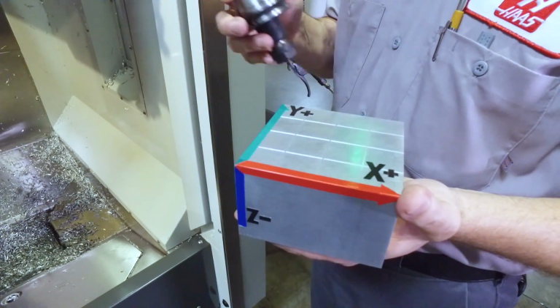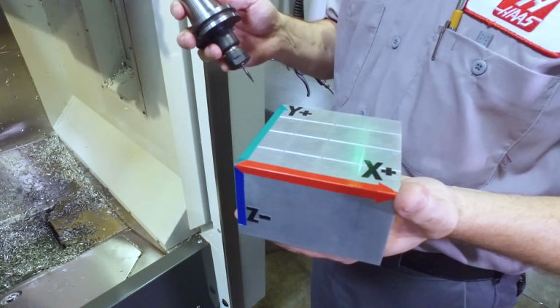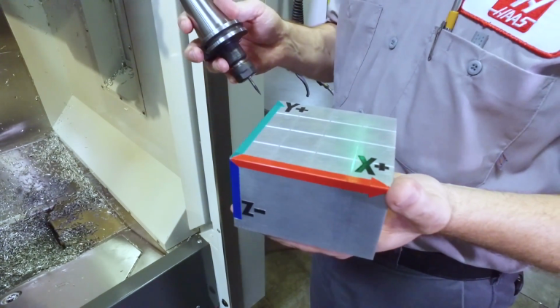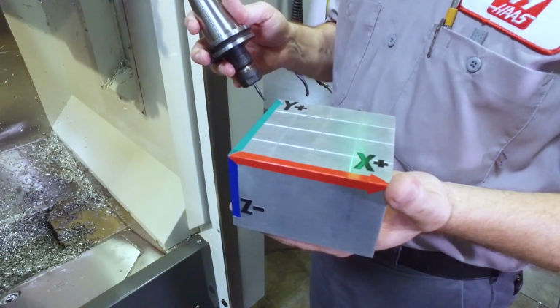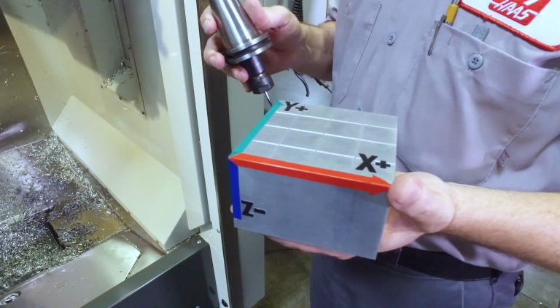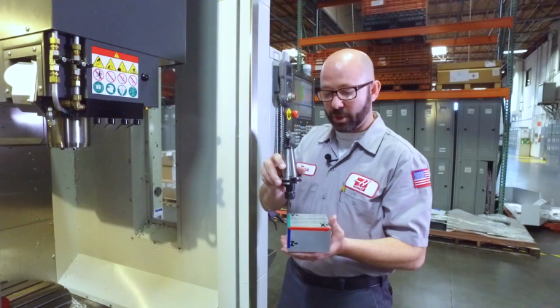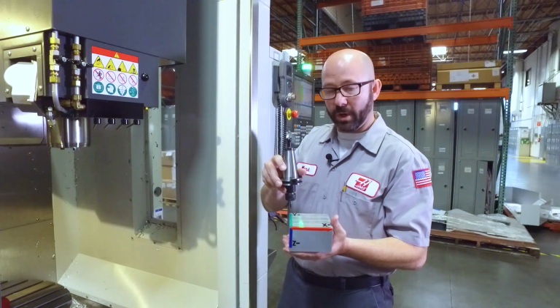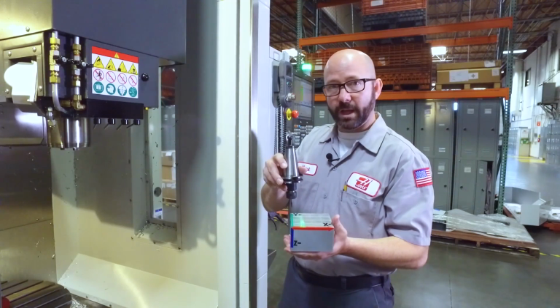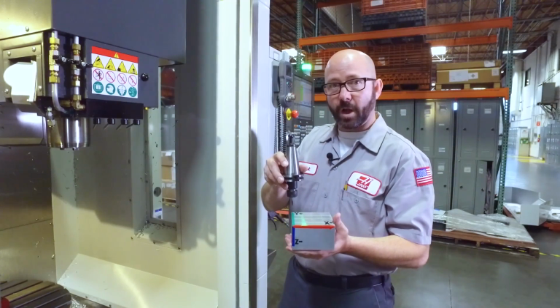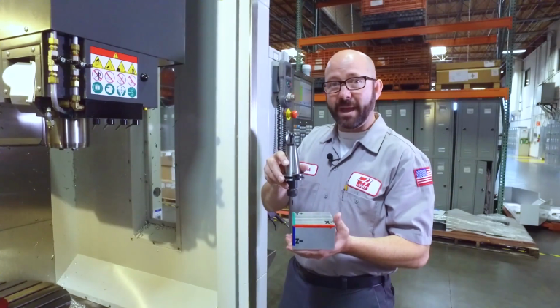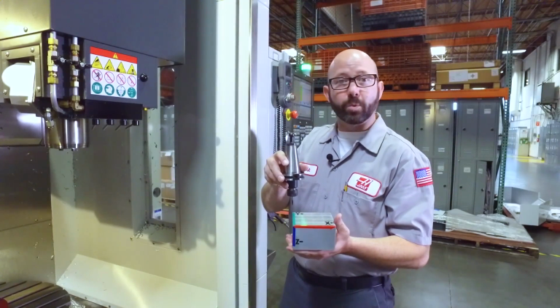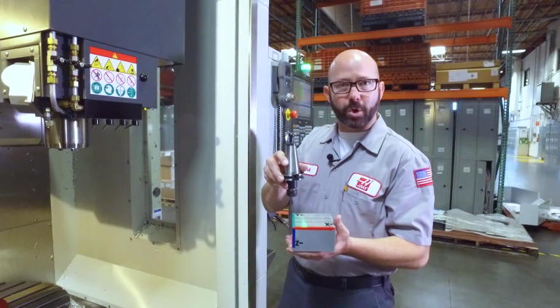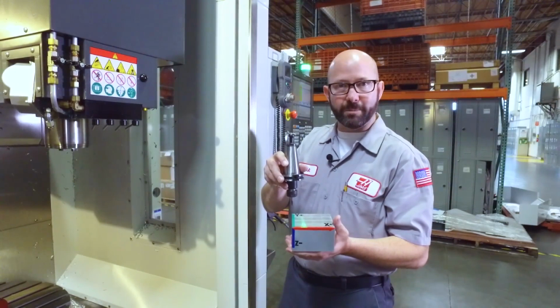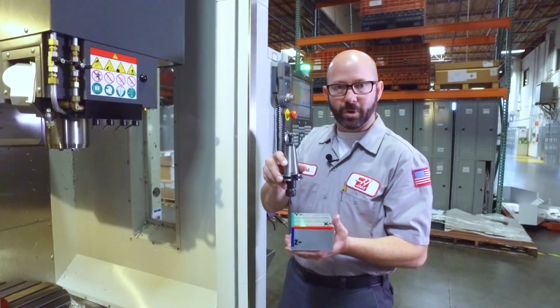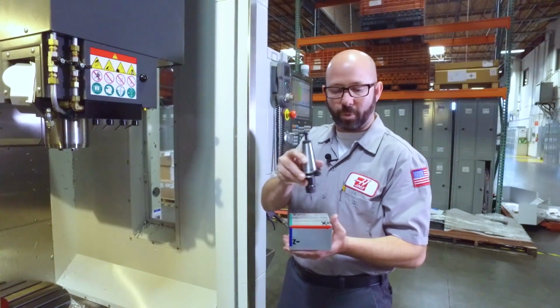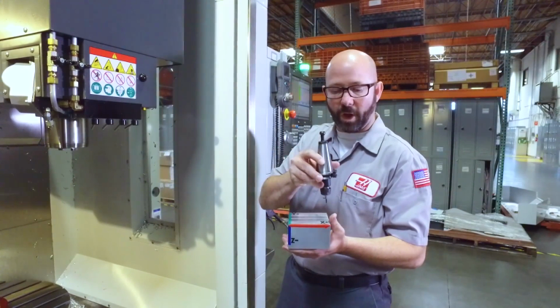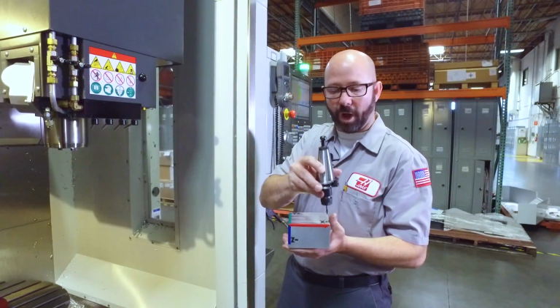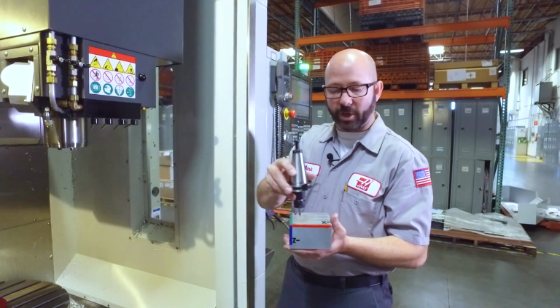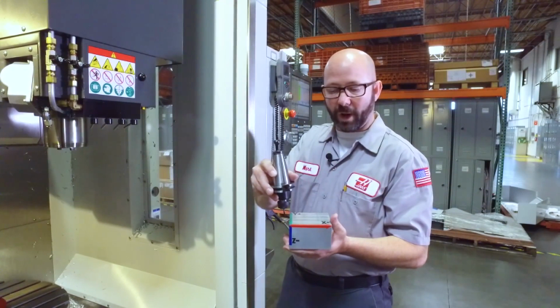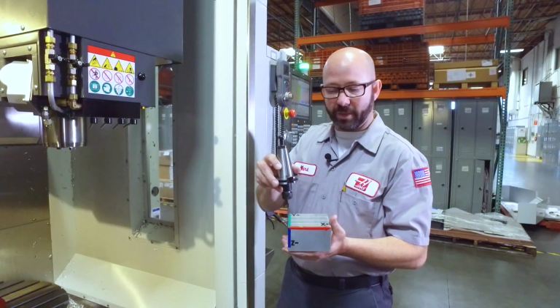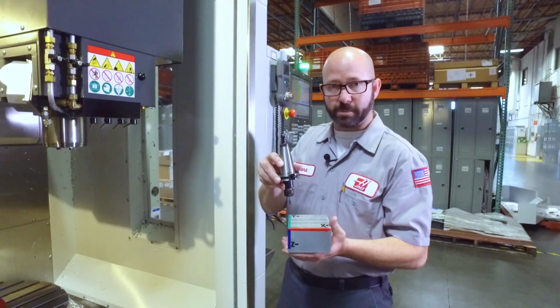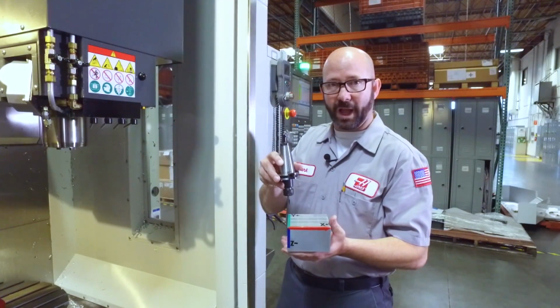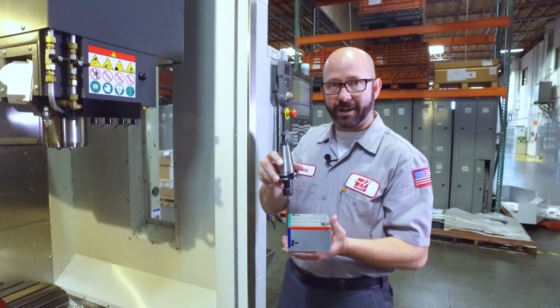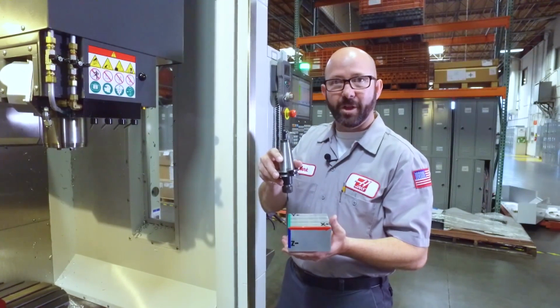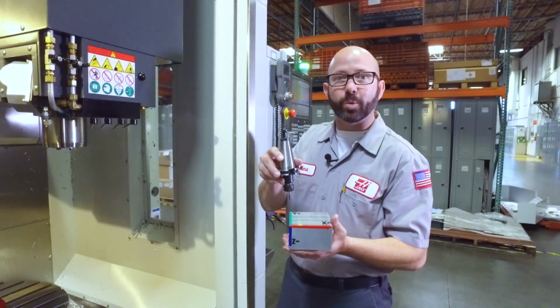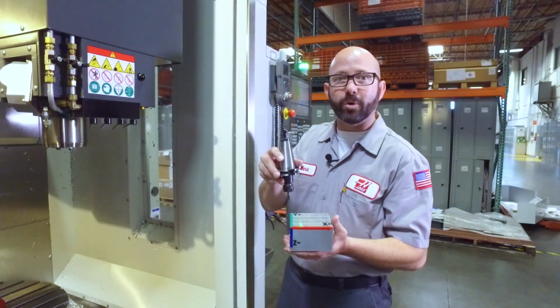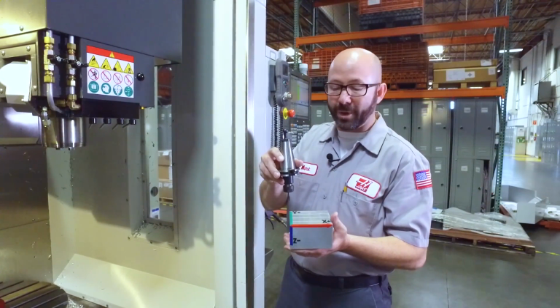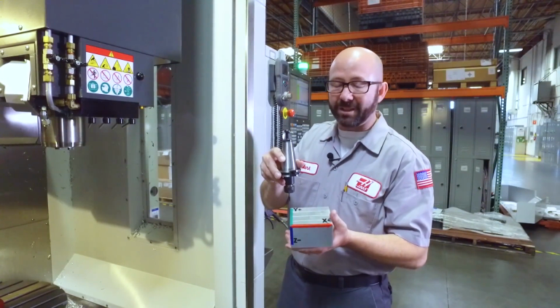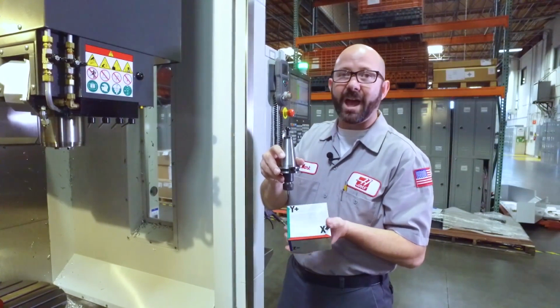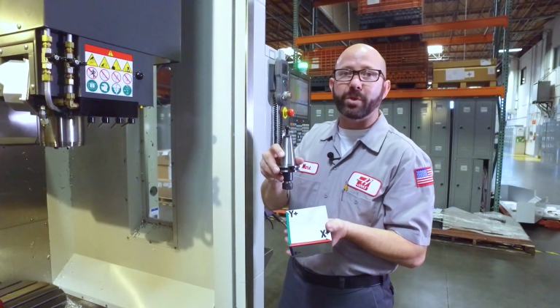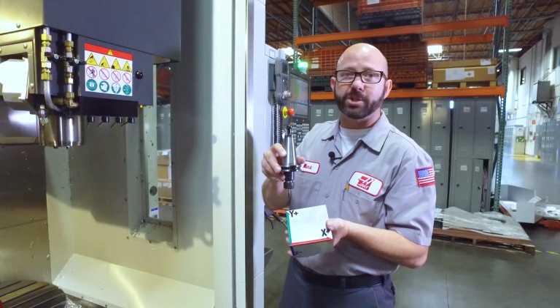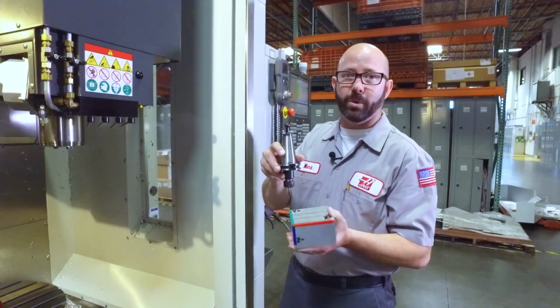On a UMC, if we were to make a rotary move while walking around this block, the rotary would collide with our tool.